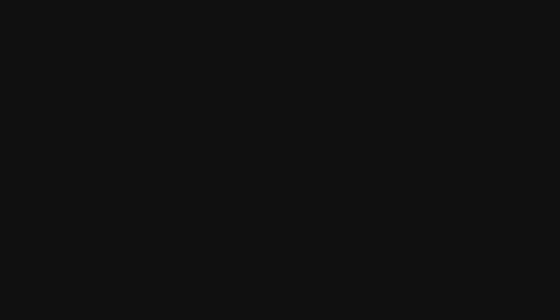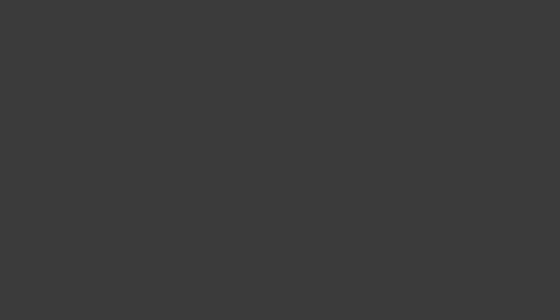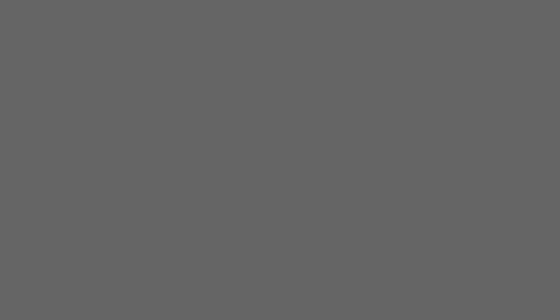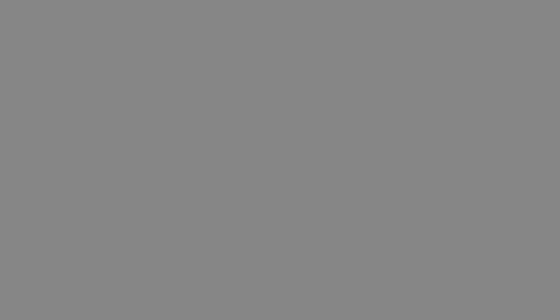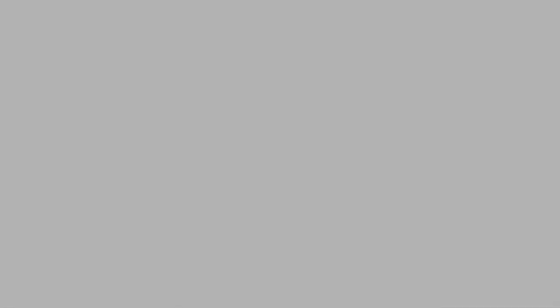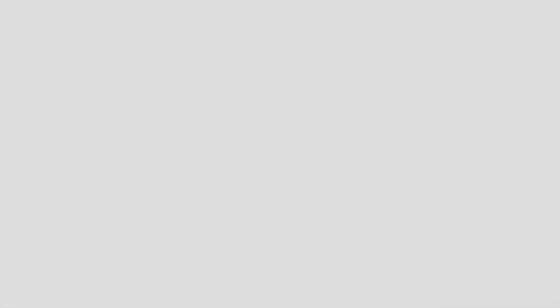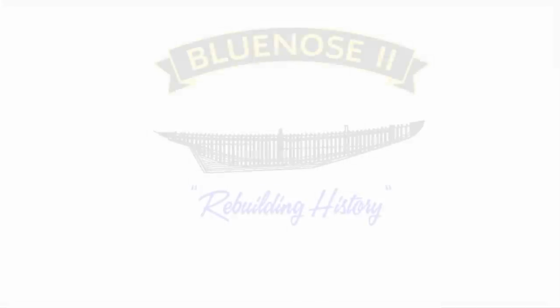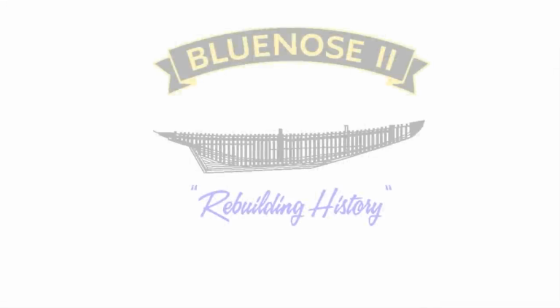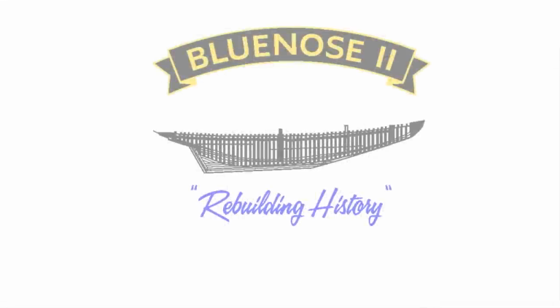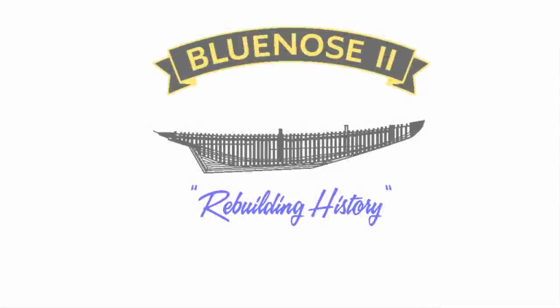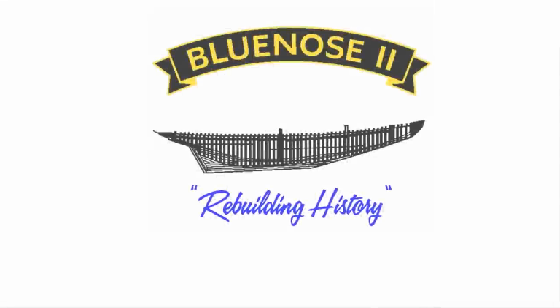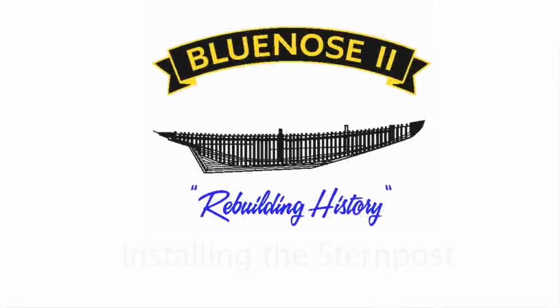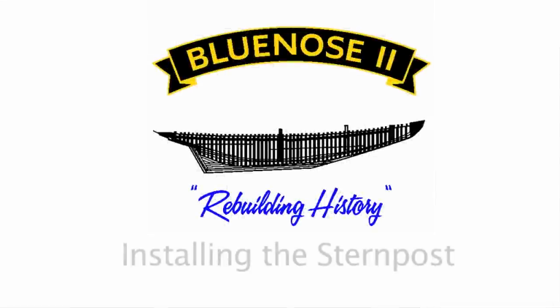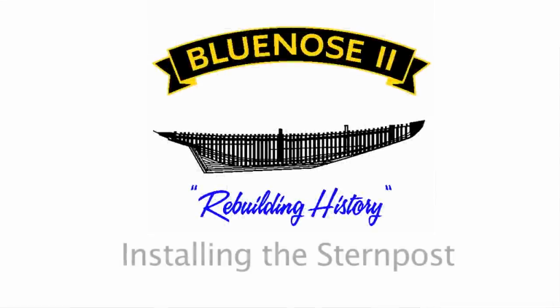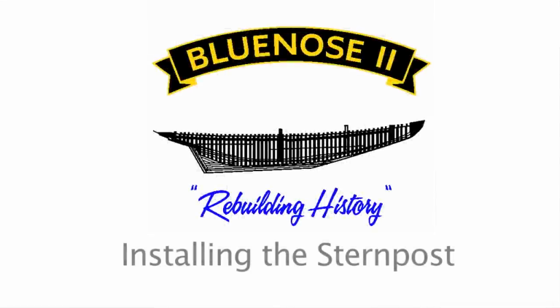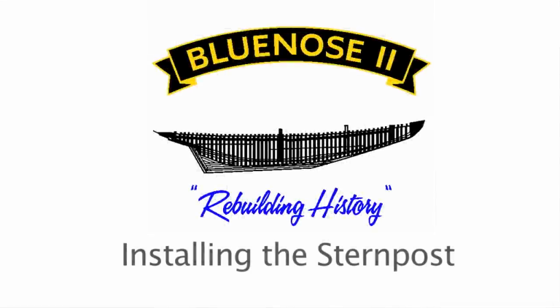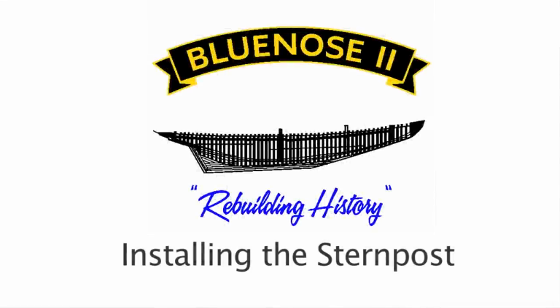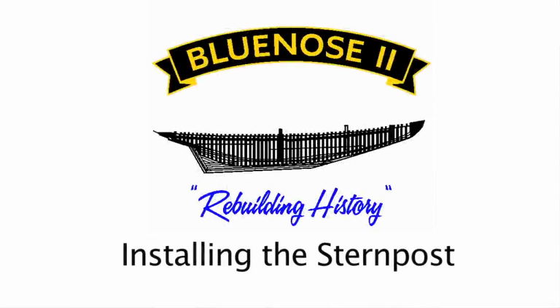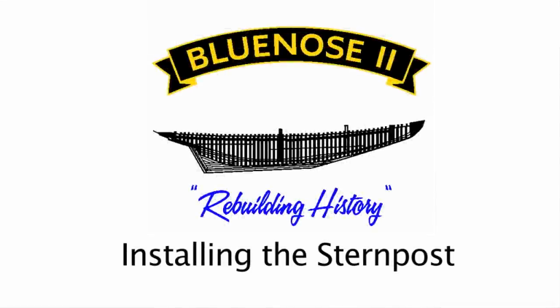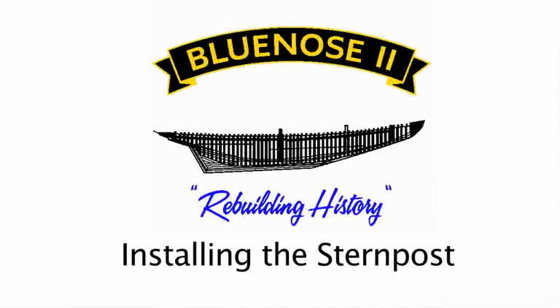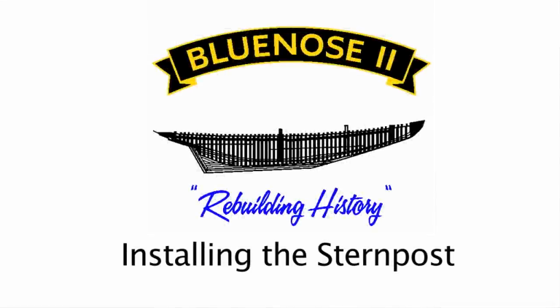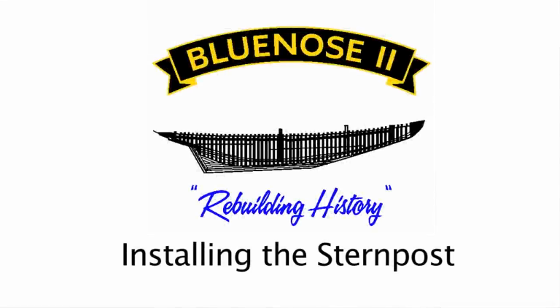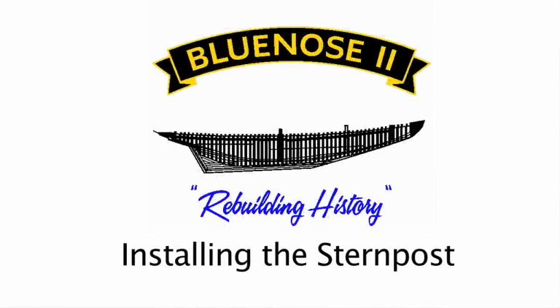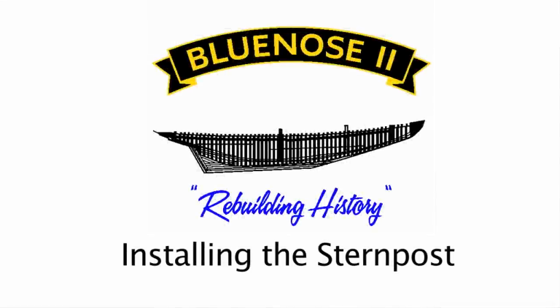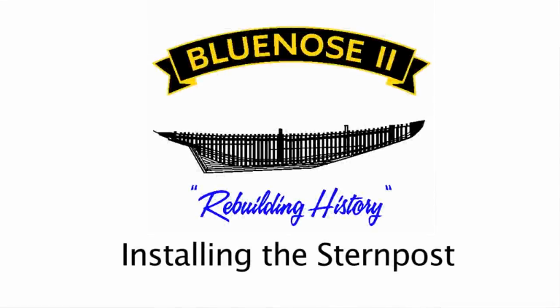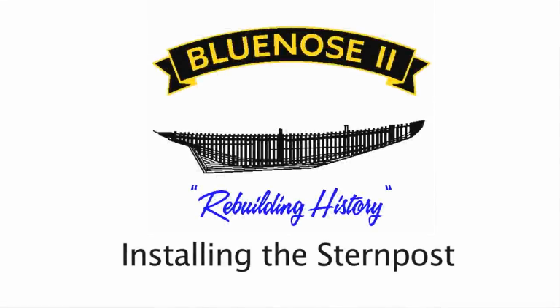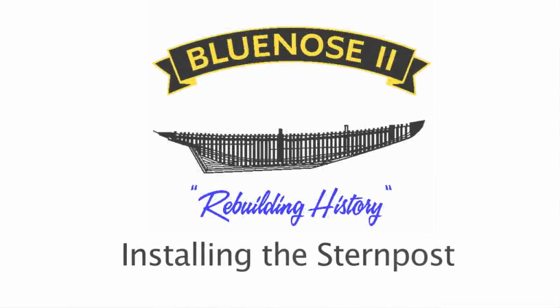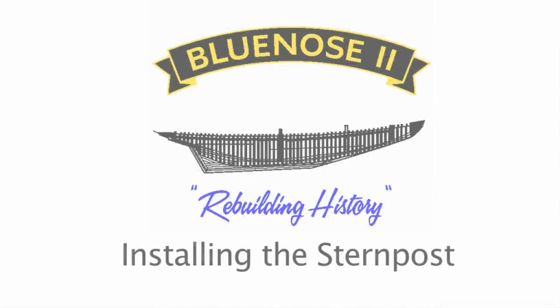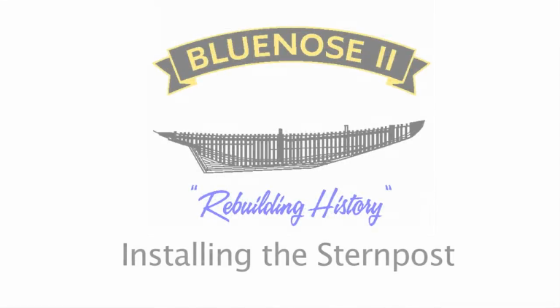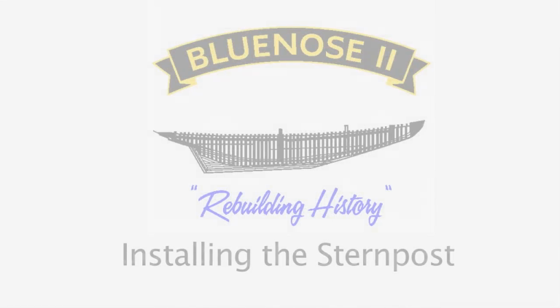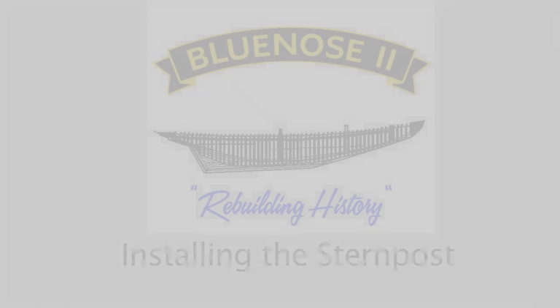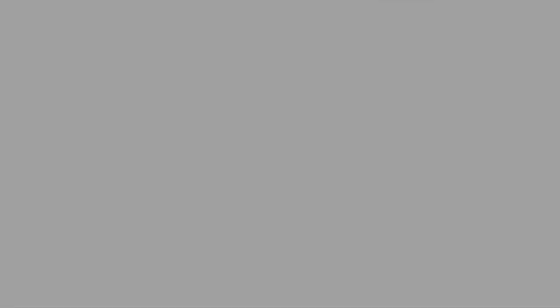In this Bluenose 2 Rebuilding History segment, we are looking at installing the stern post.